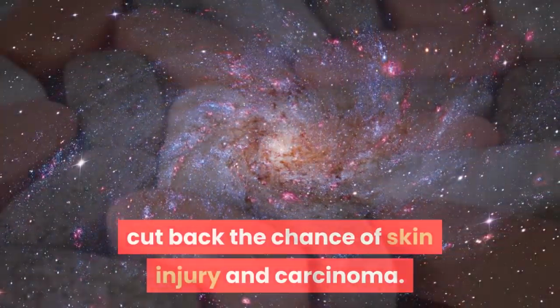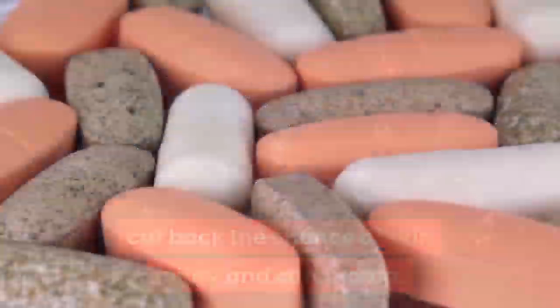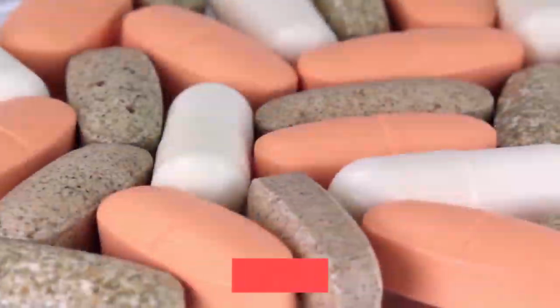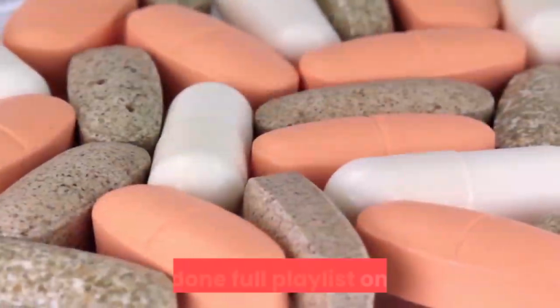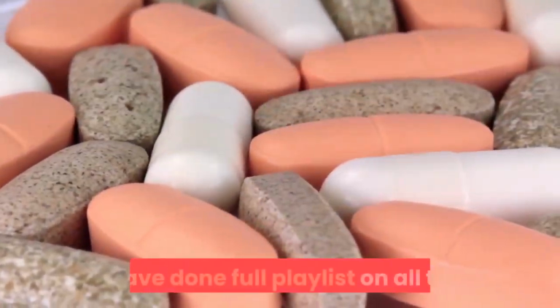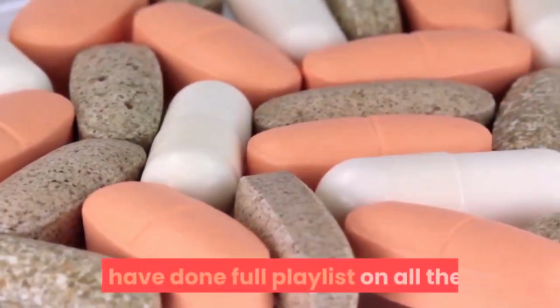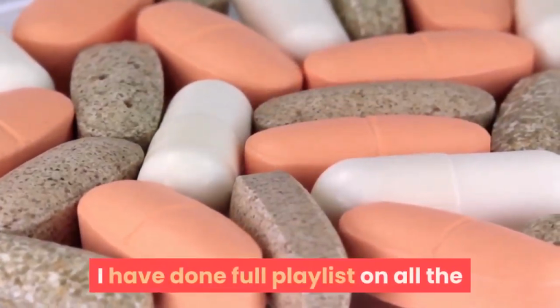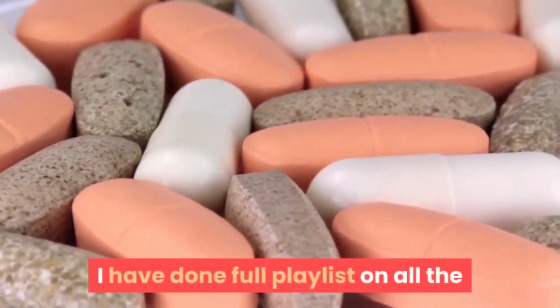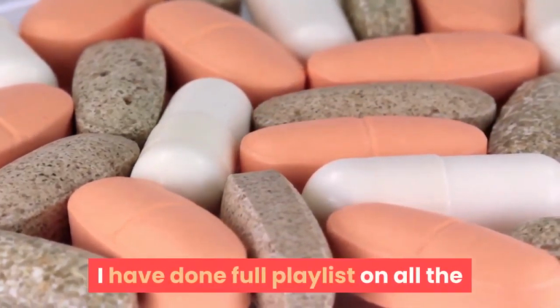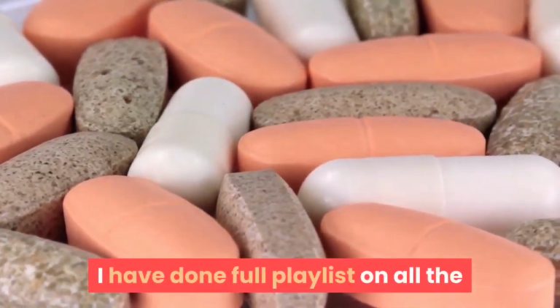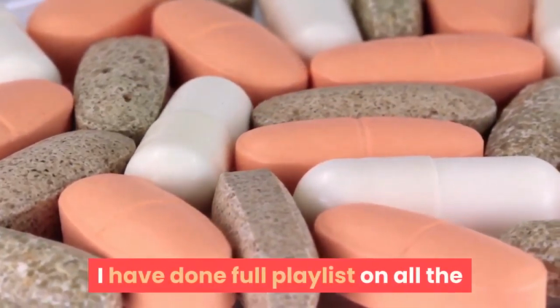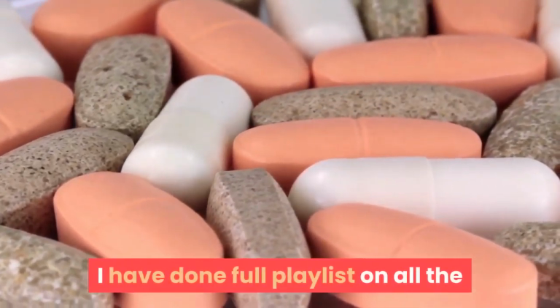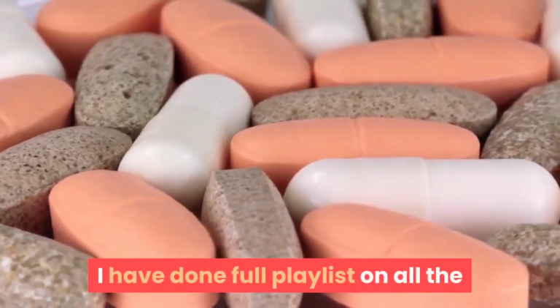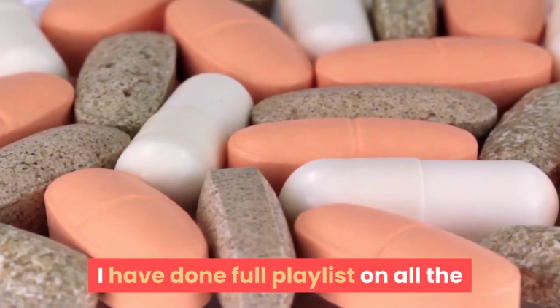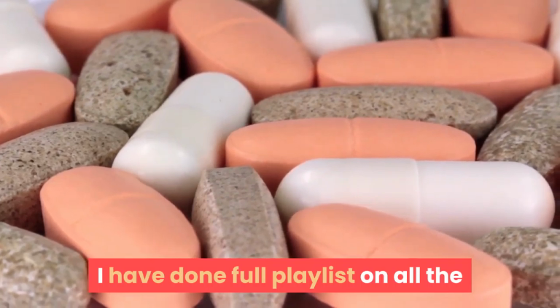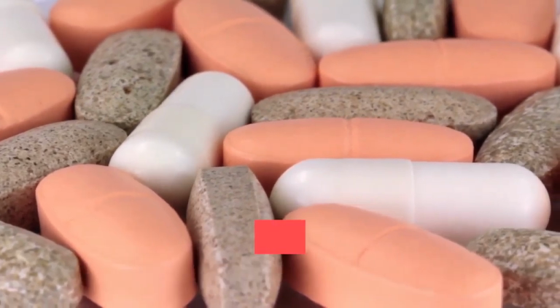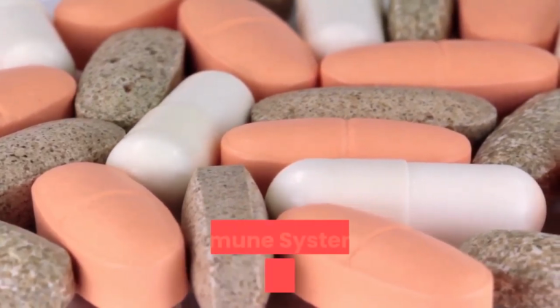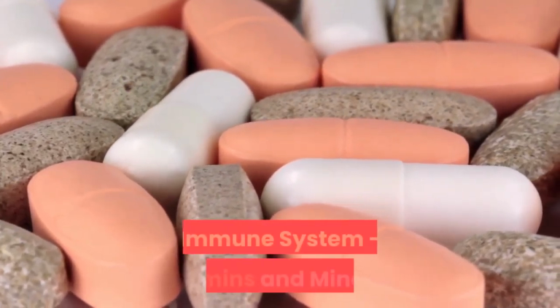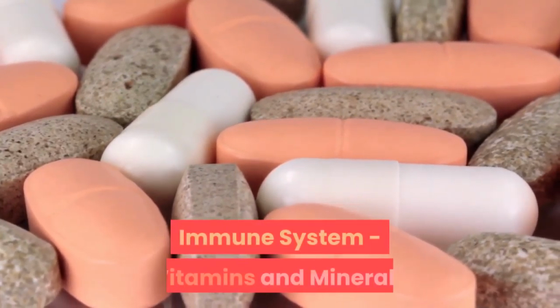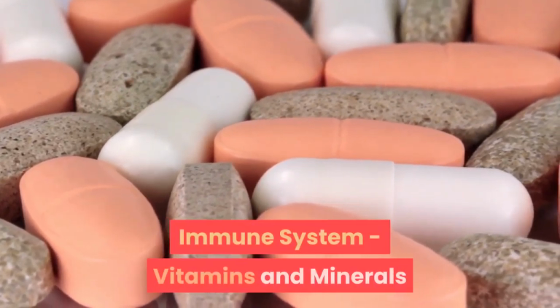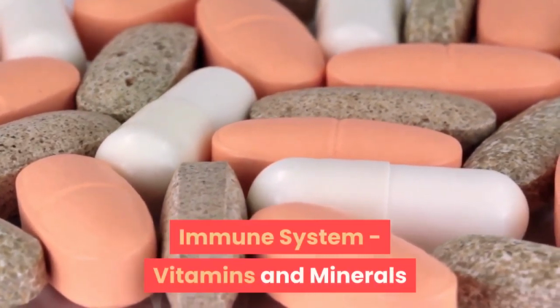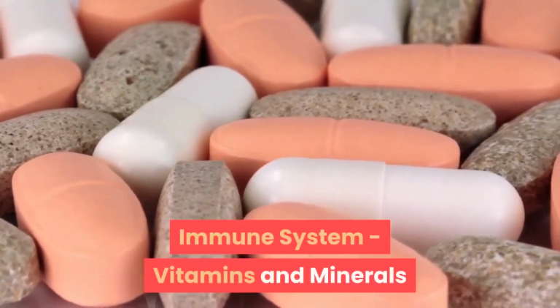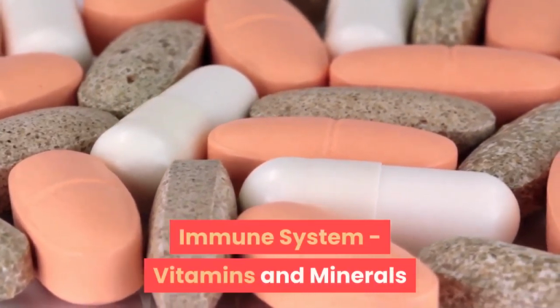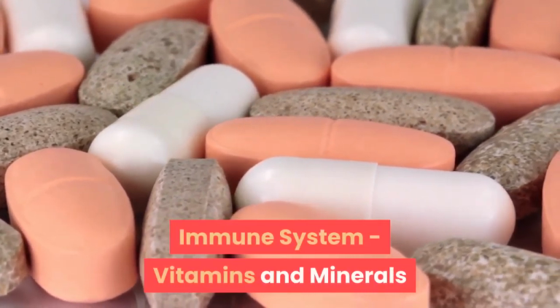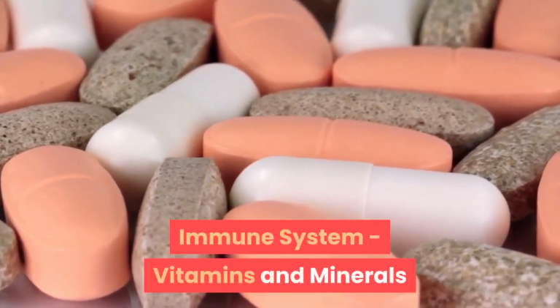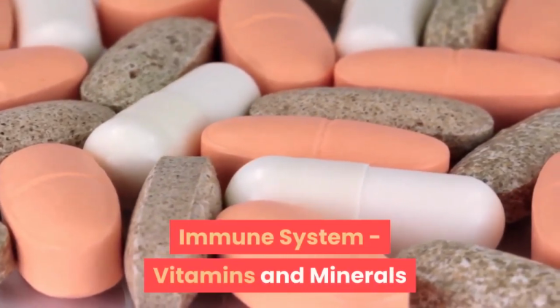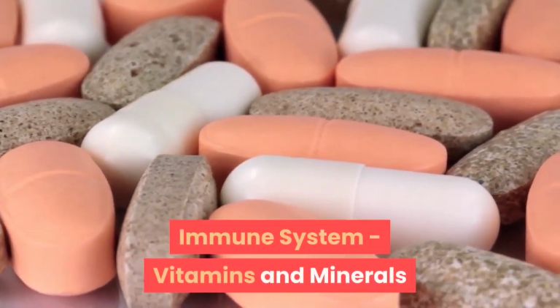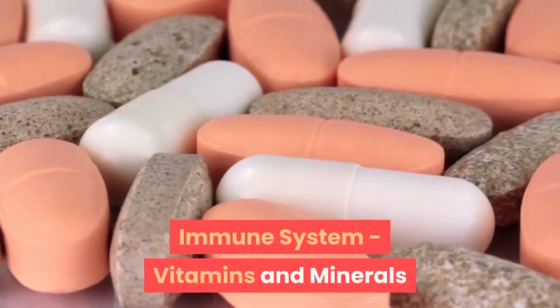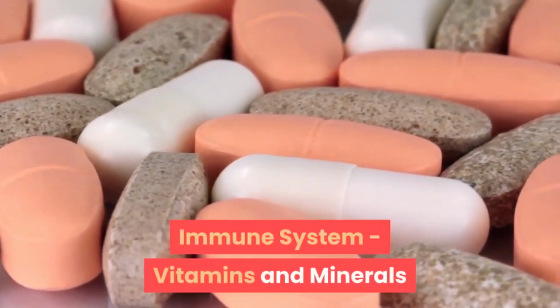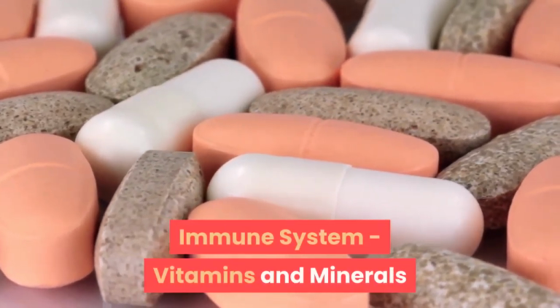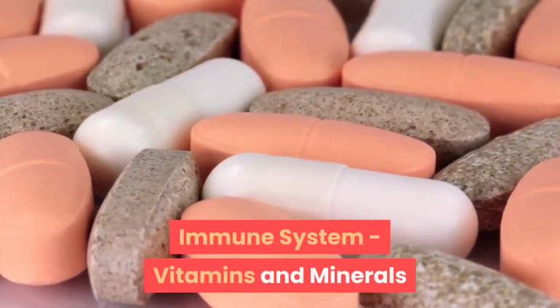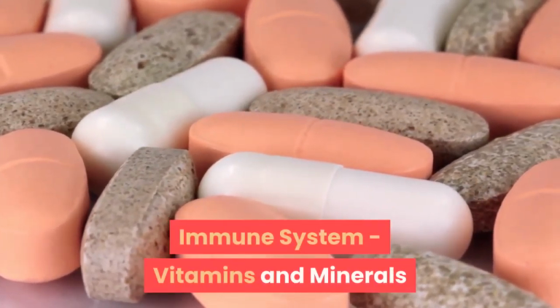I have done a full playlist on all the immune system vitamins and minerals and how much is required on a daily basis, so do check out those videos.